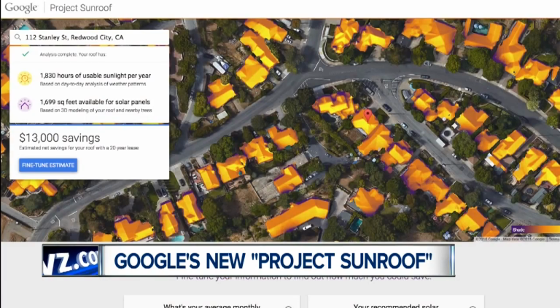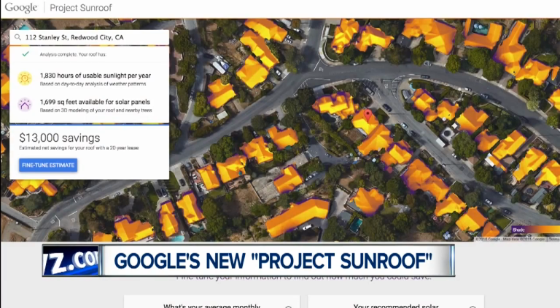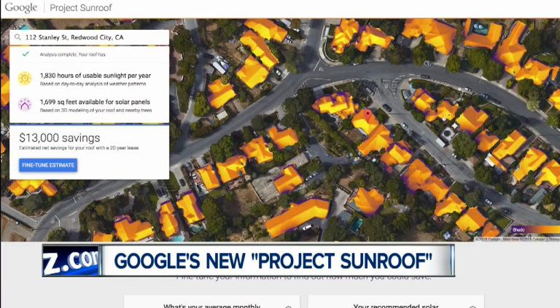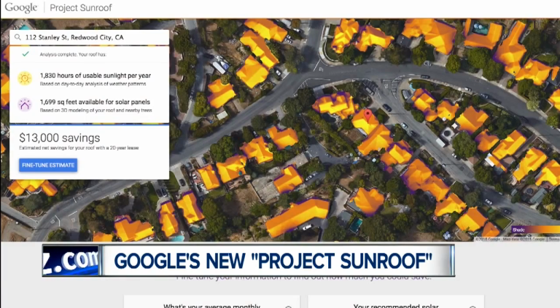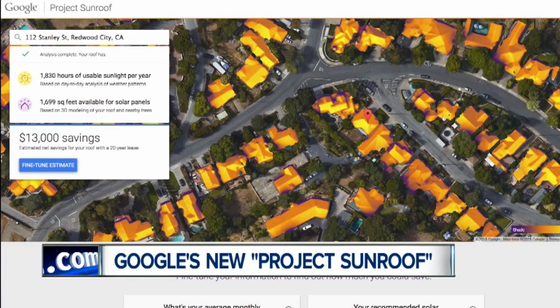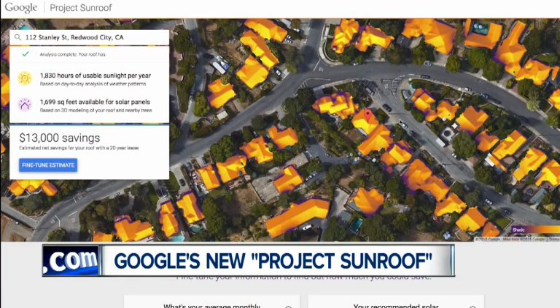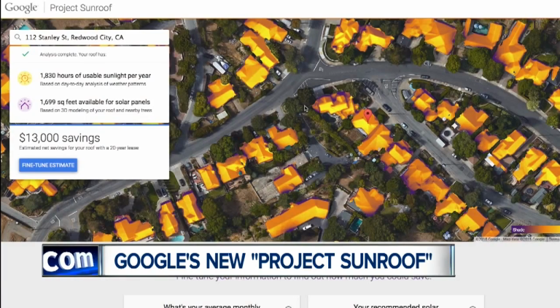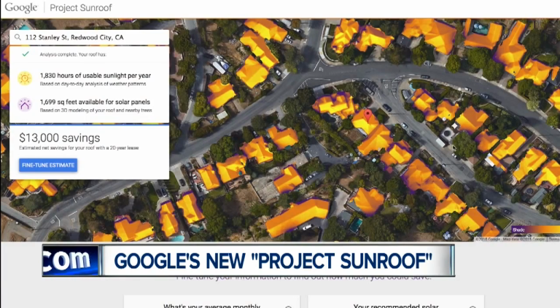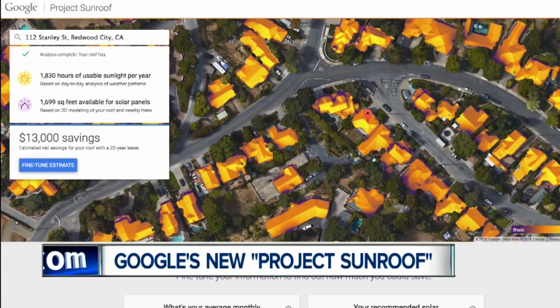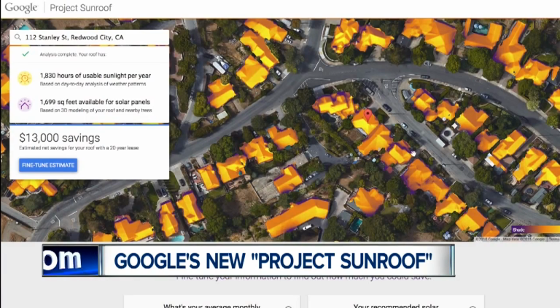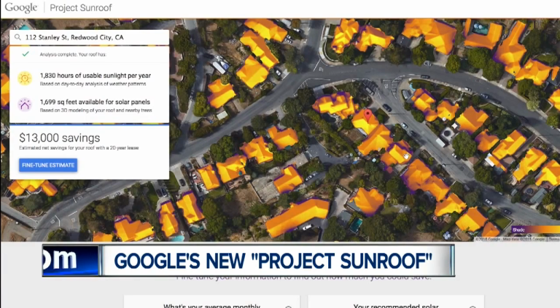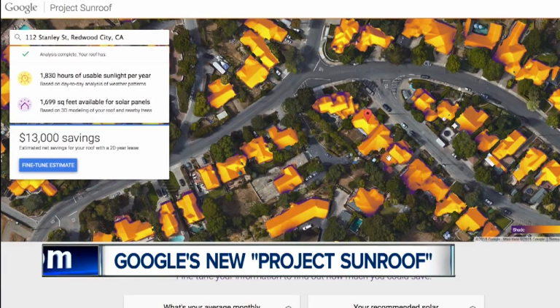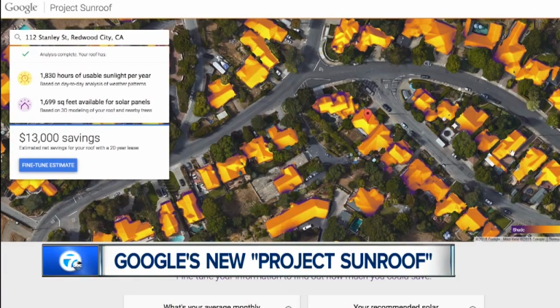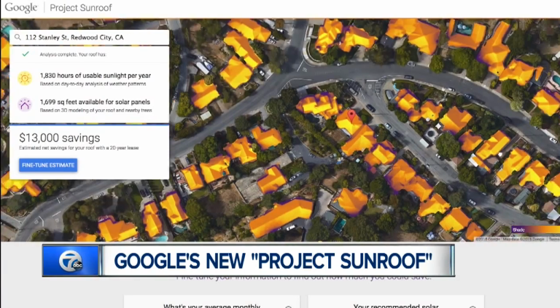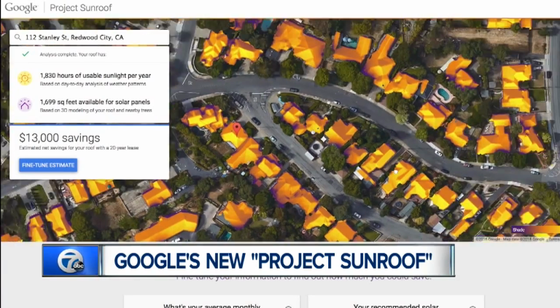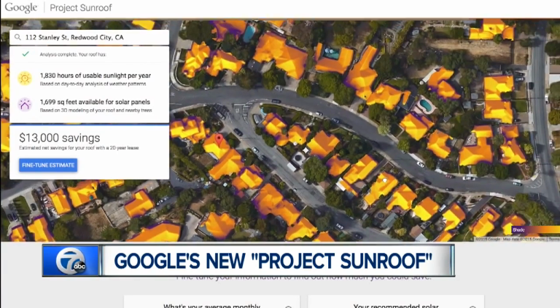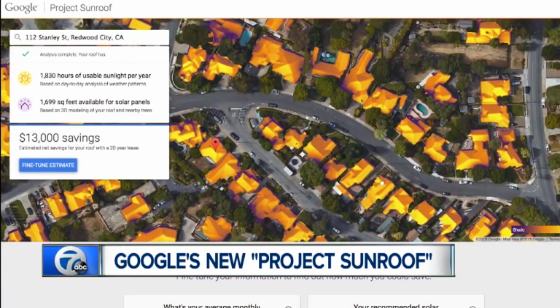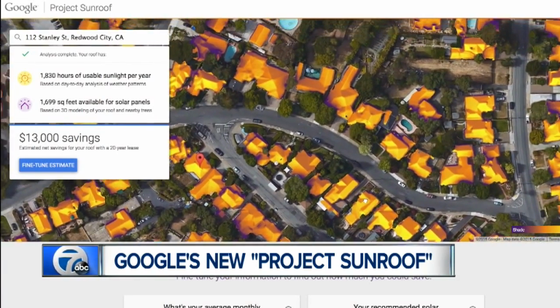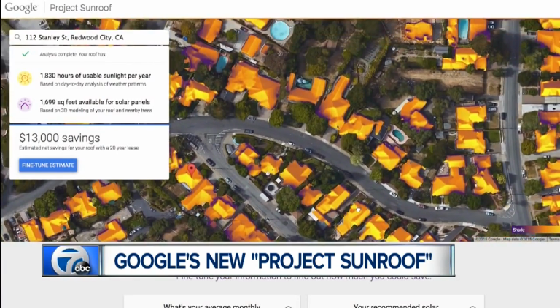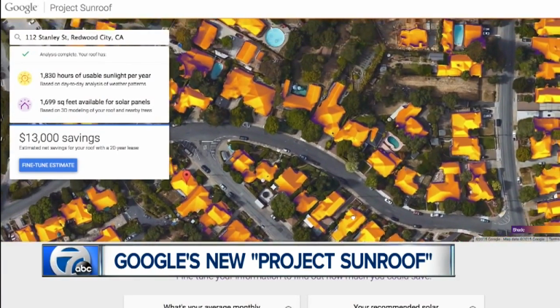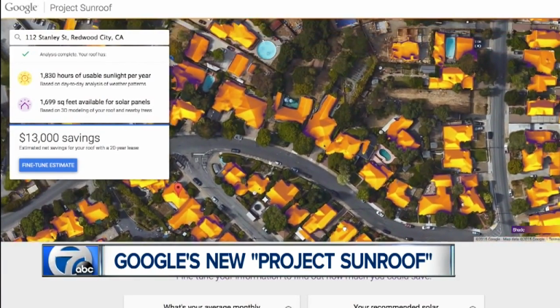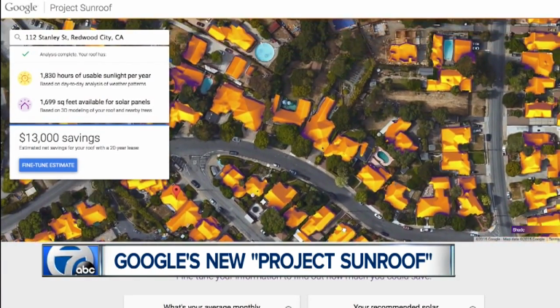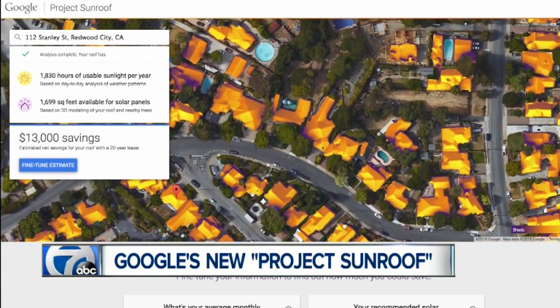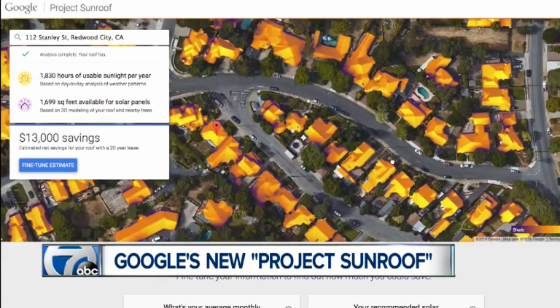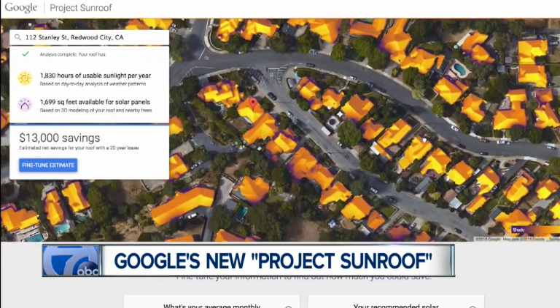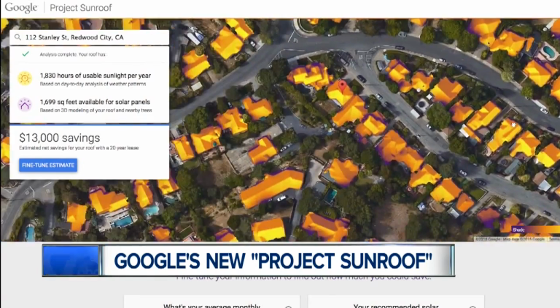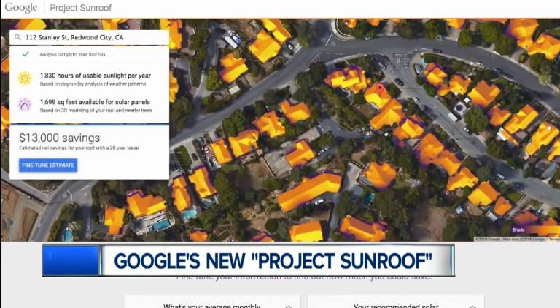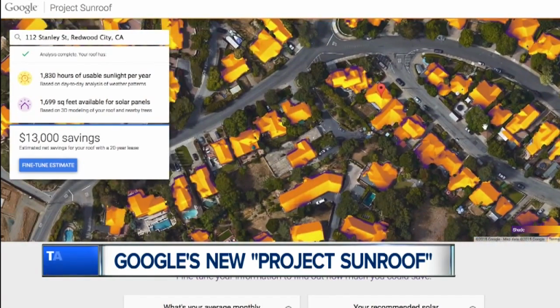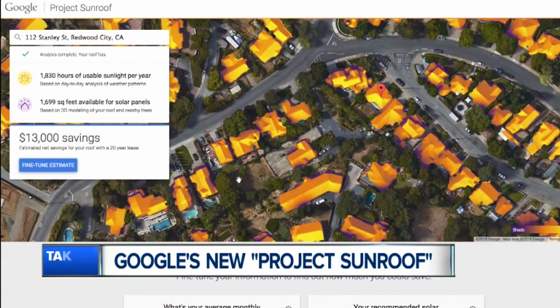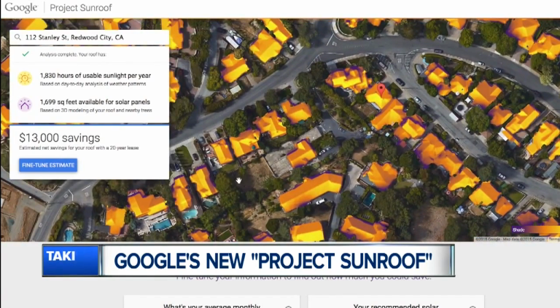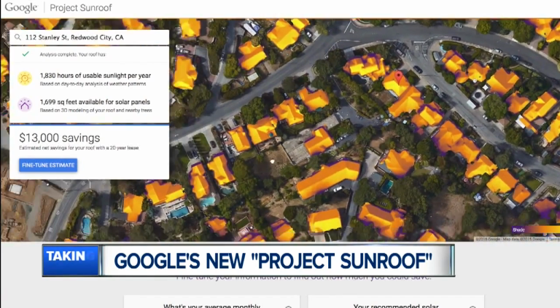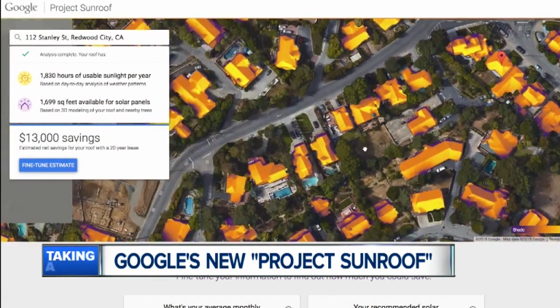The project is currently limited to the San Francisco Bay Area, Fresno, California, and the greater Boston area in Massachusetts.